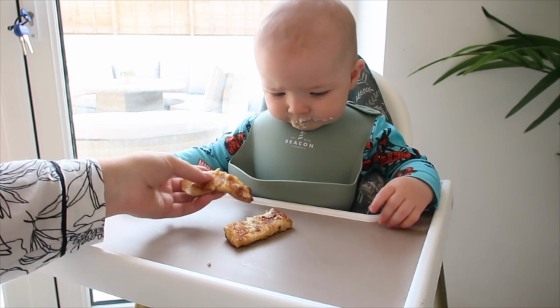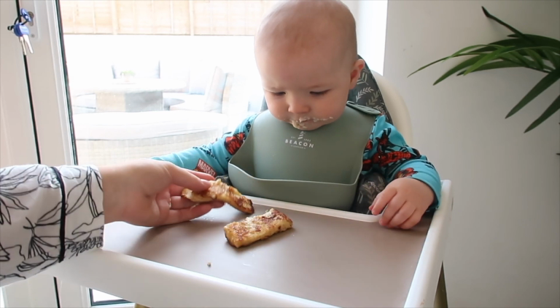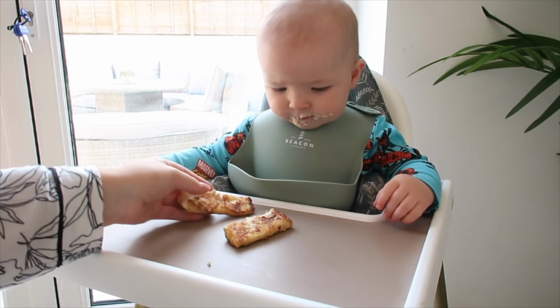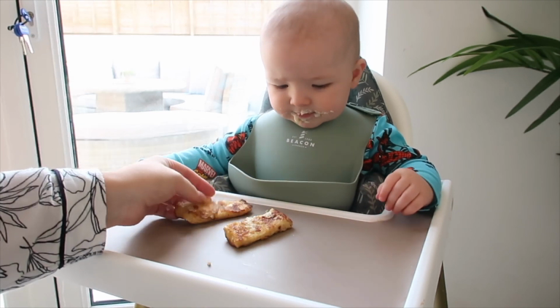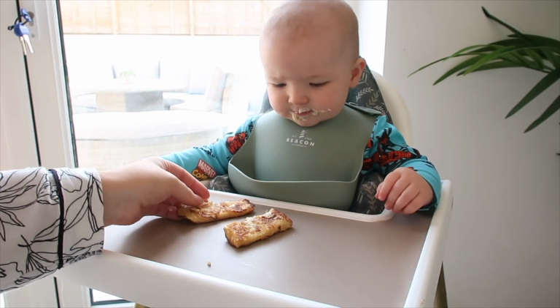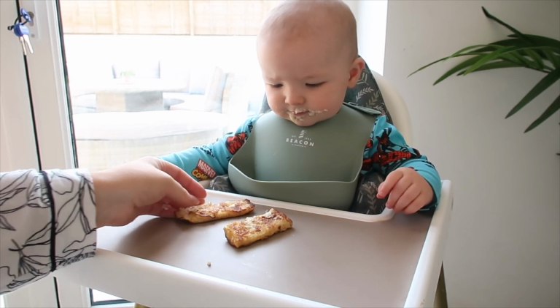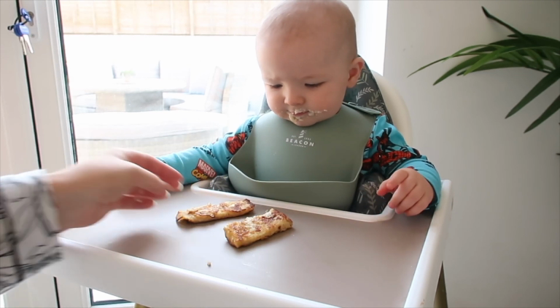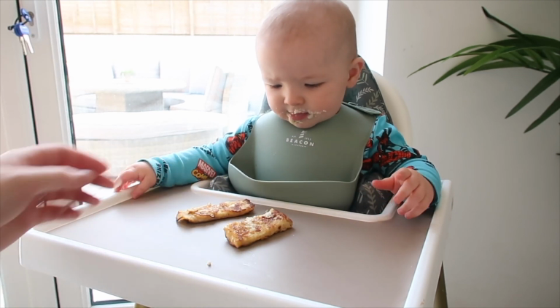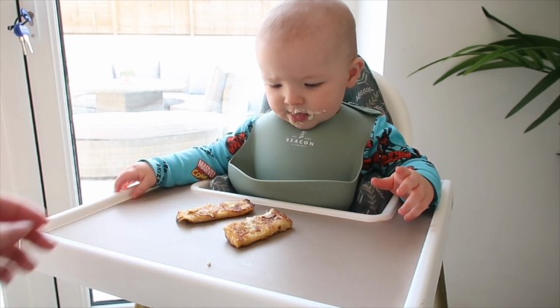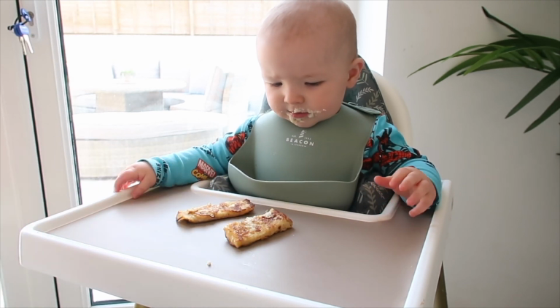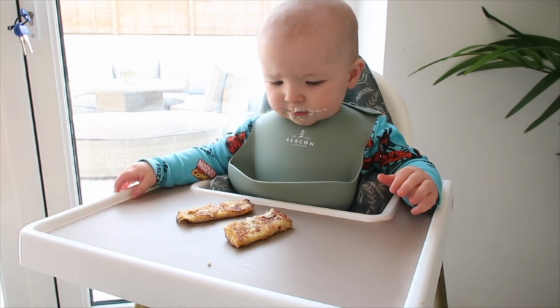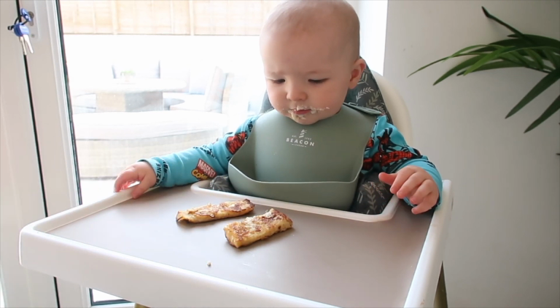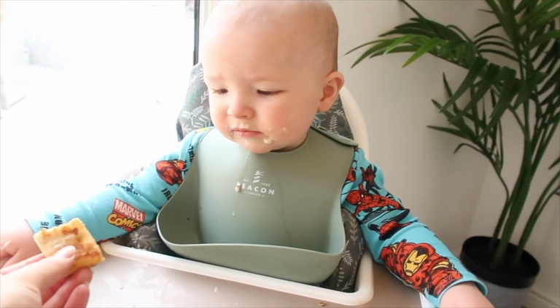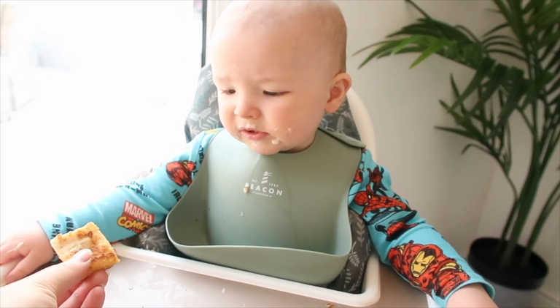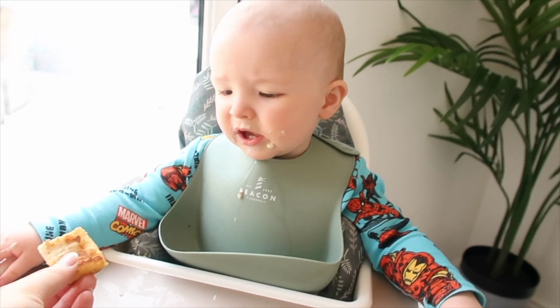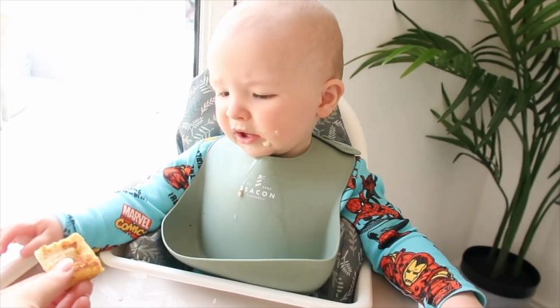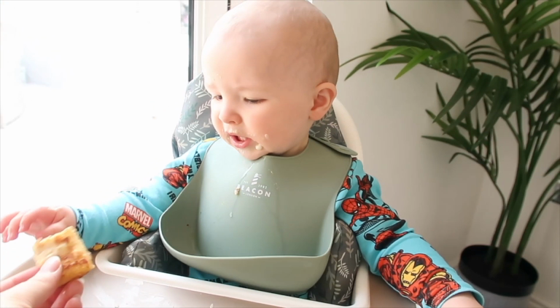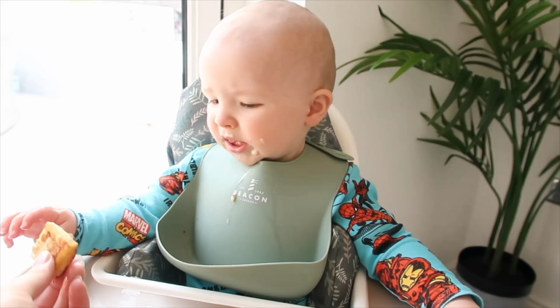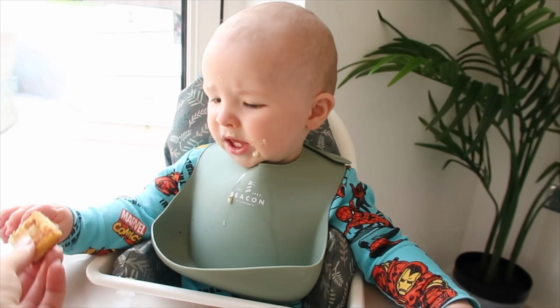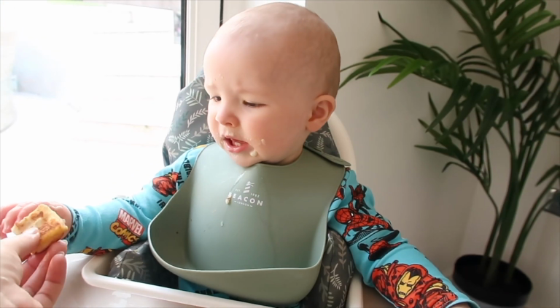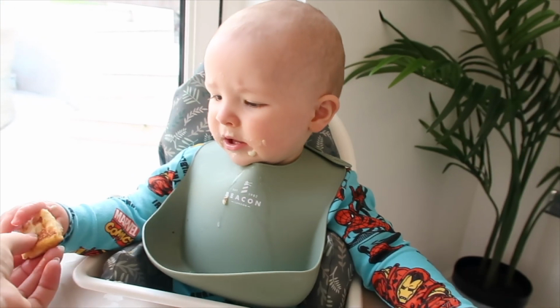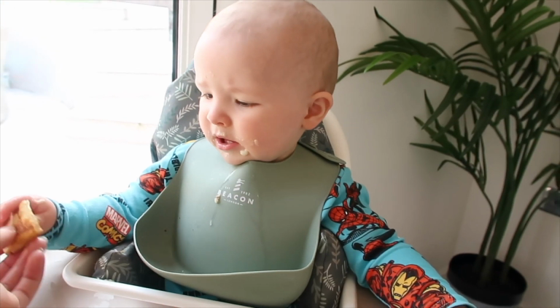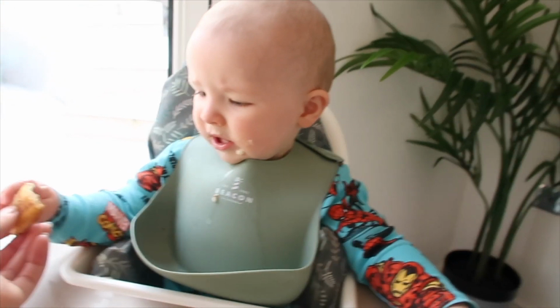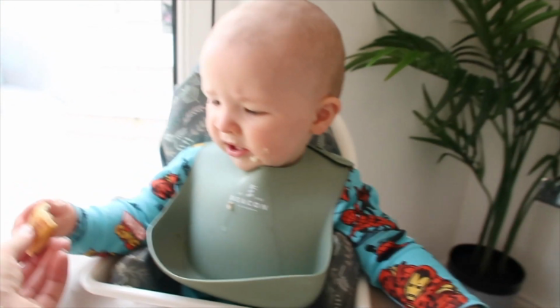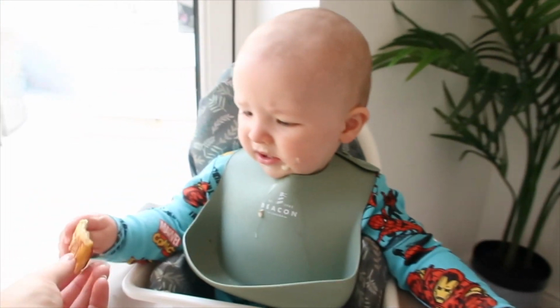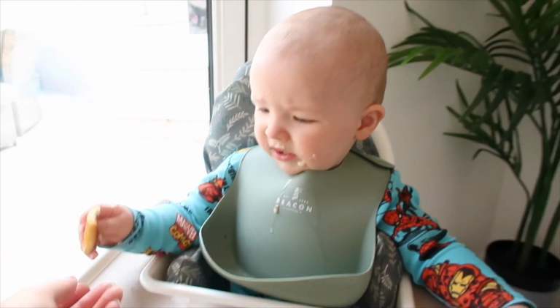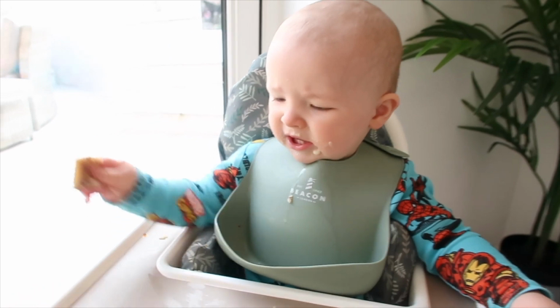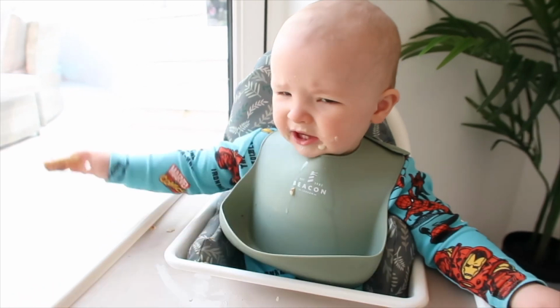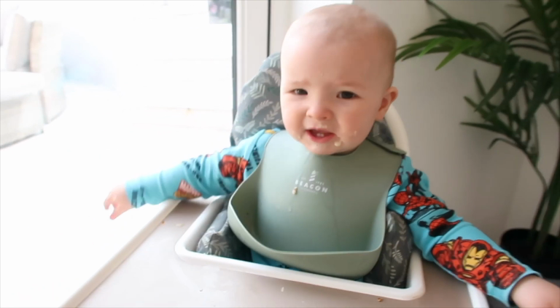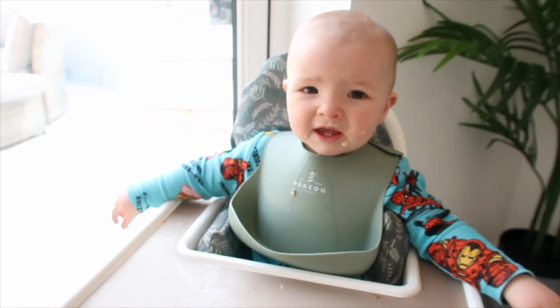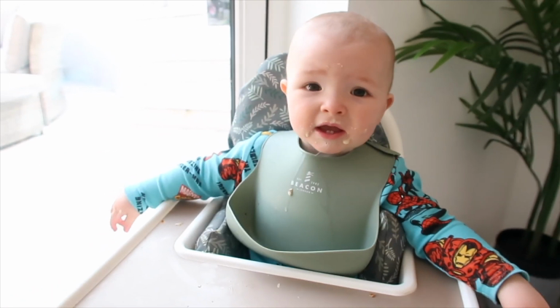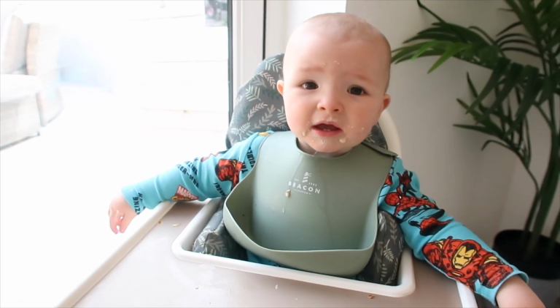So here it is — he'll explore it a little bit, play with it a little bit, and most likely chuck it on the floor.